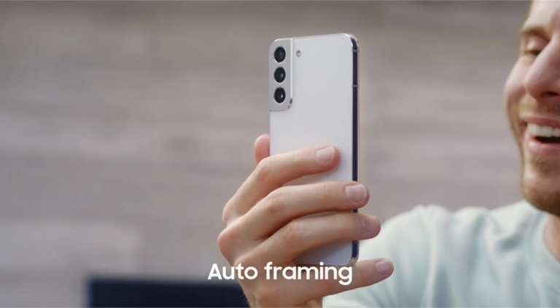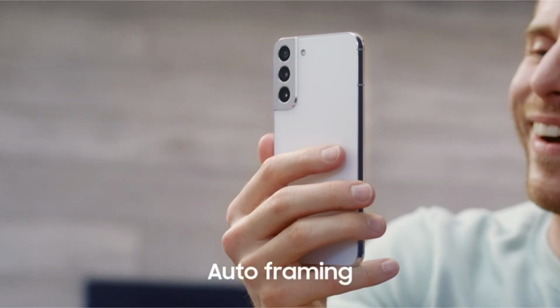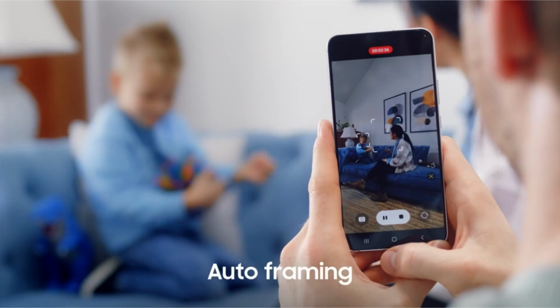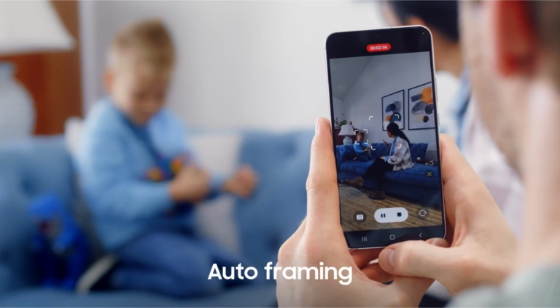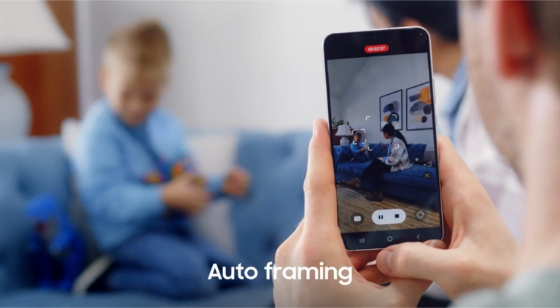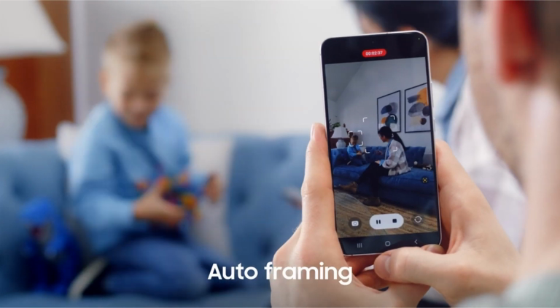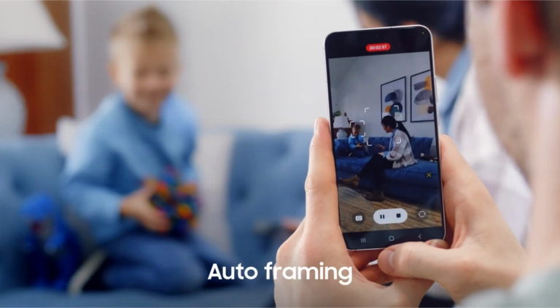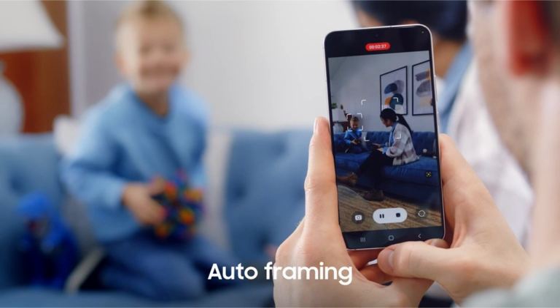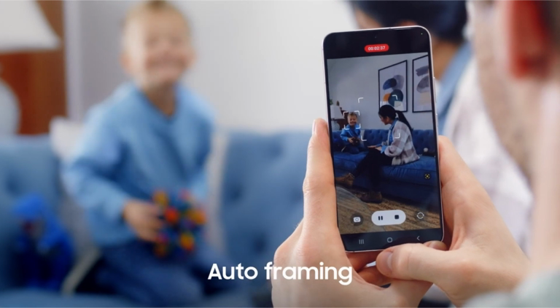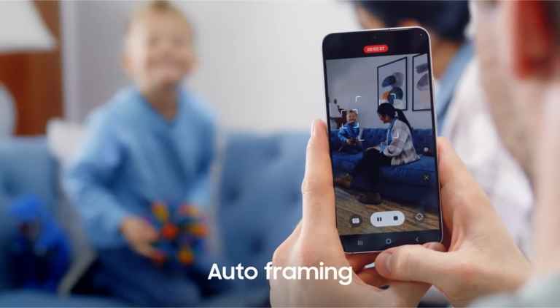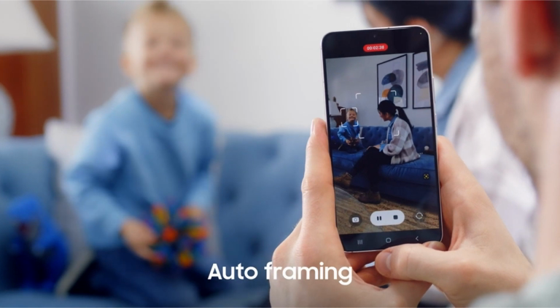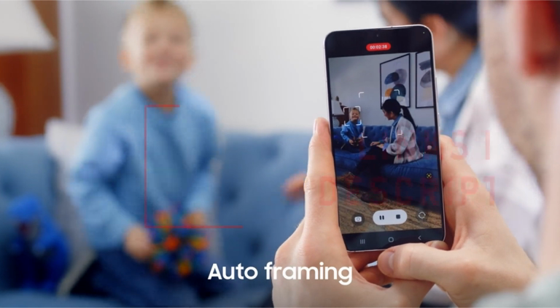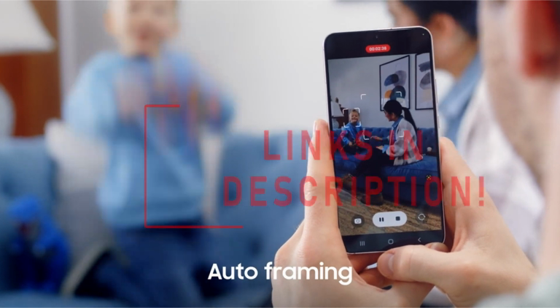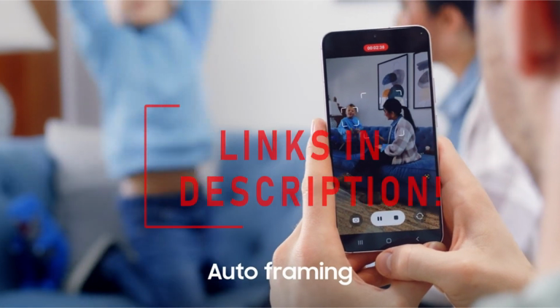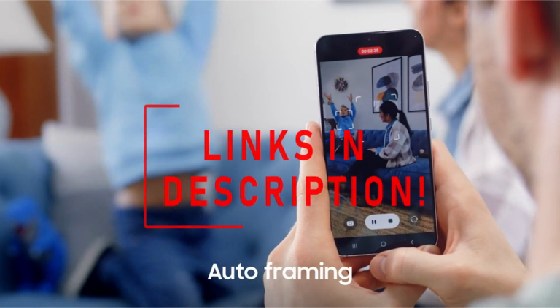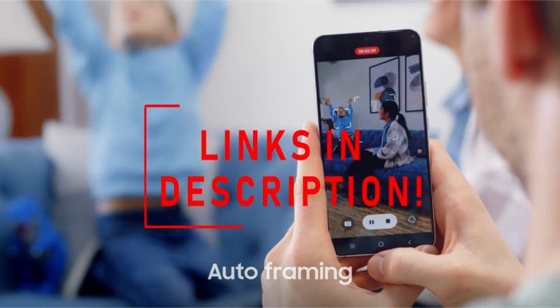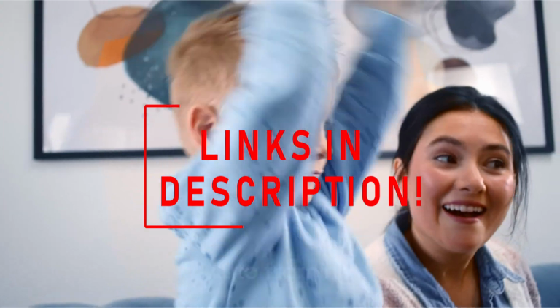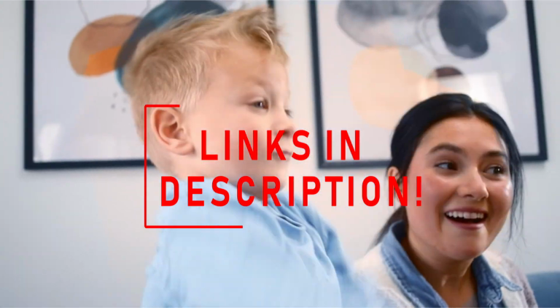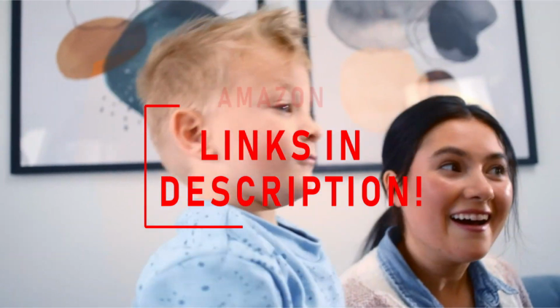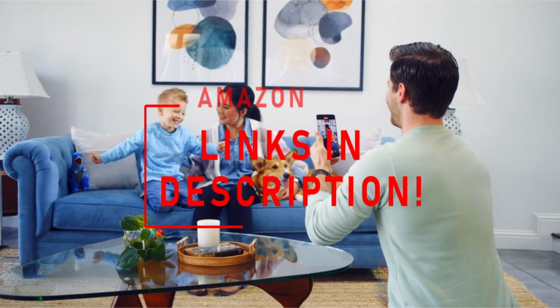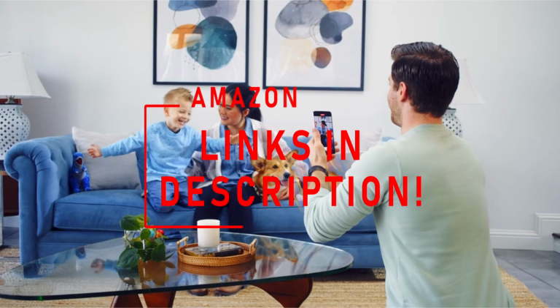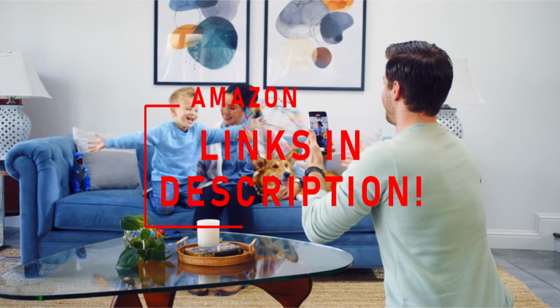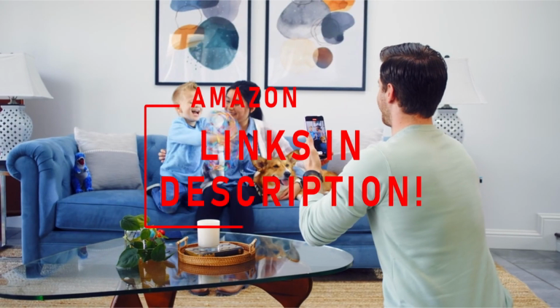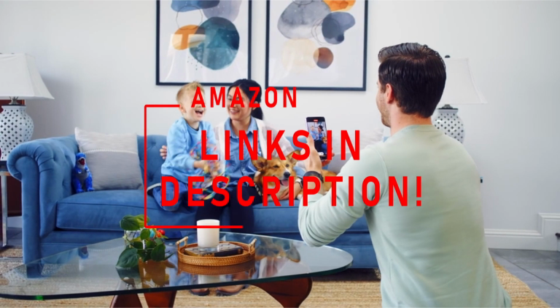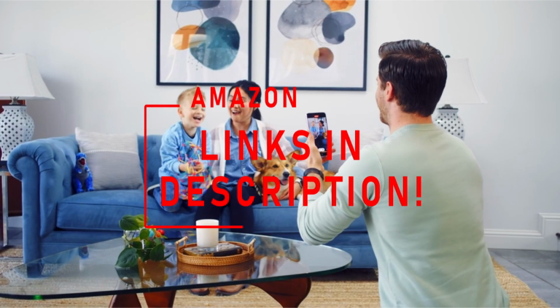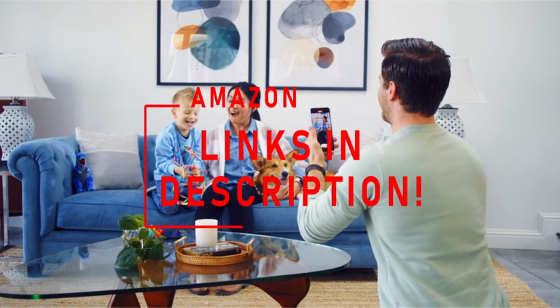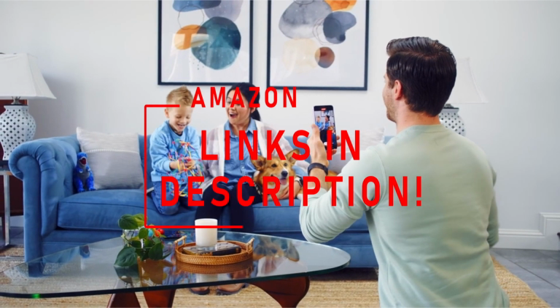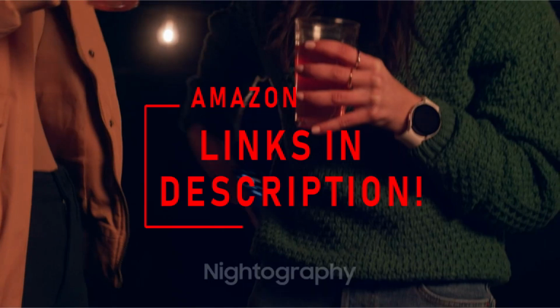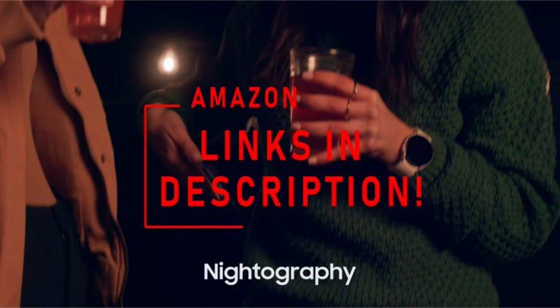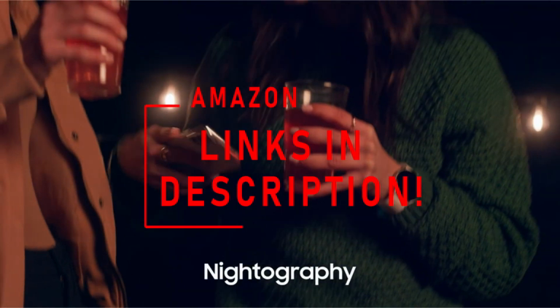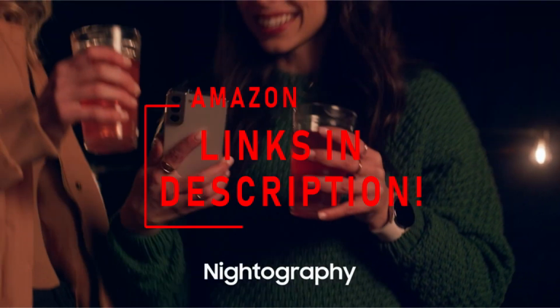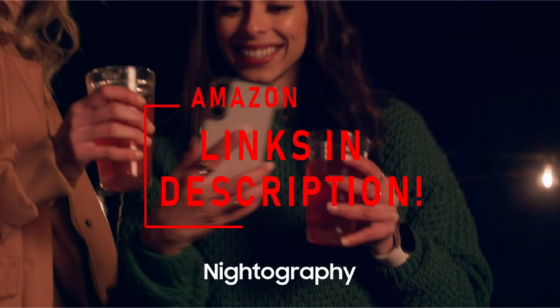If you want more information and updated pricing on the products mentioned, be sure to check the links in the description below.